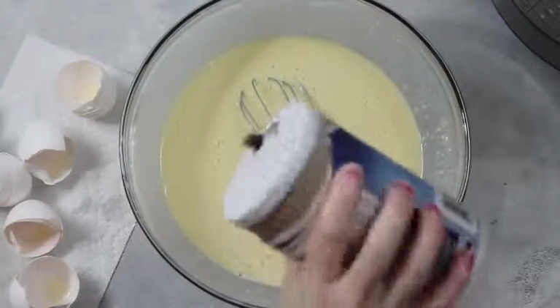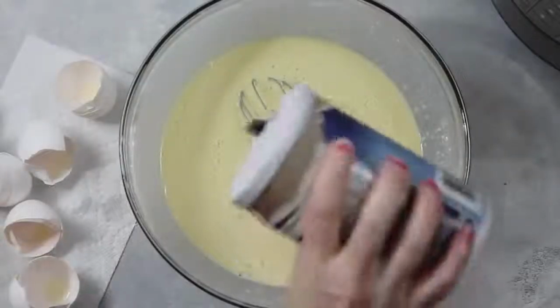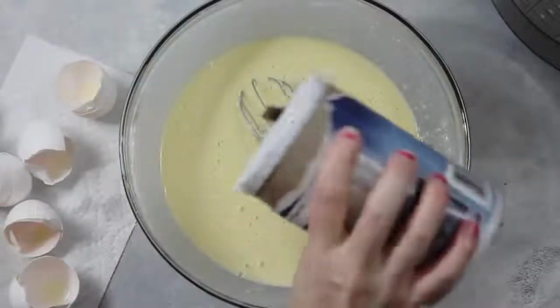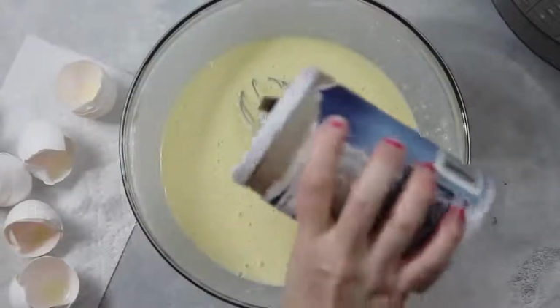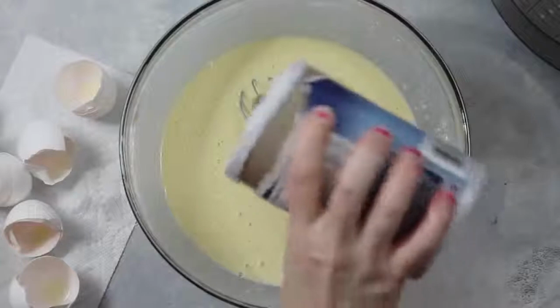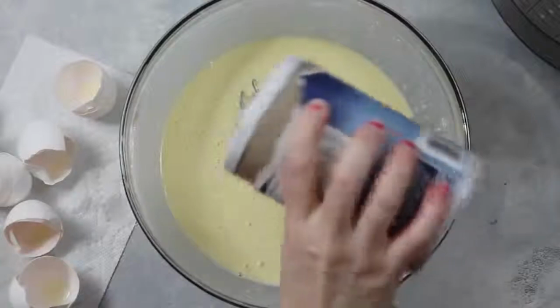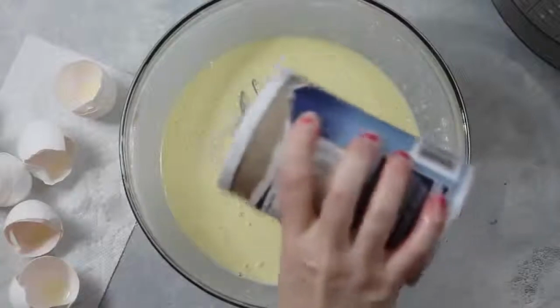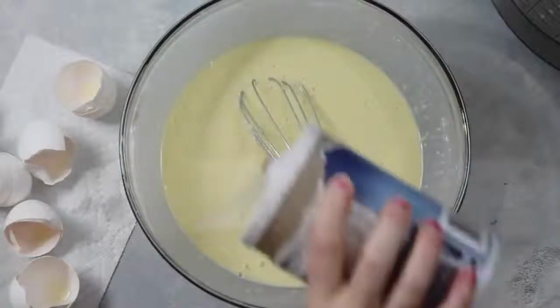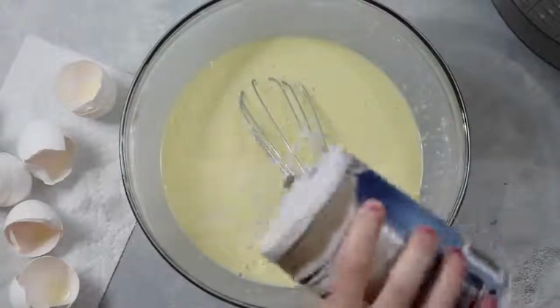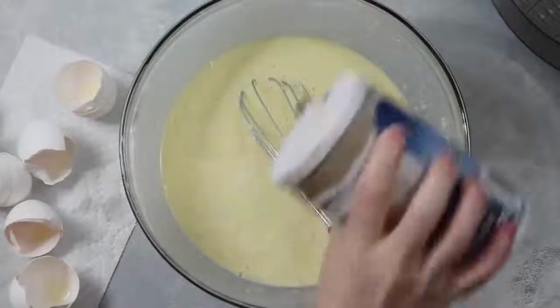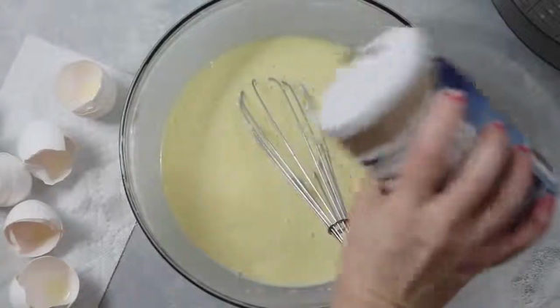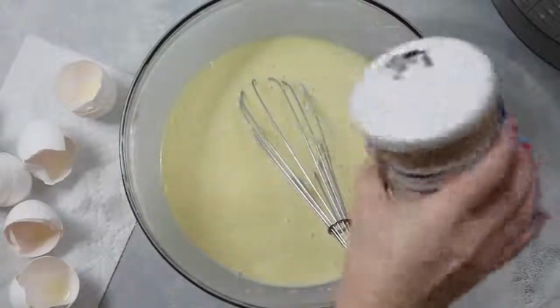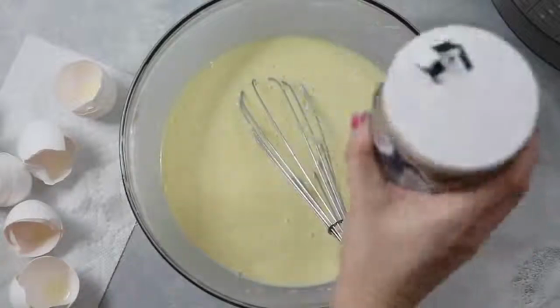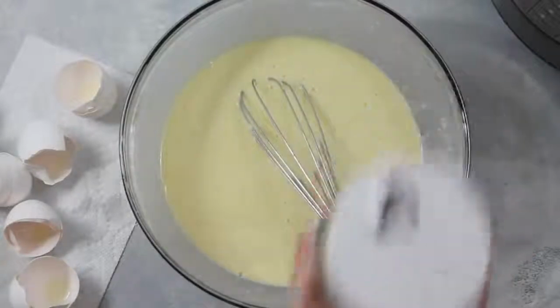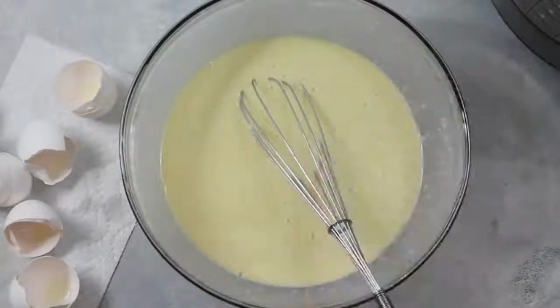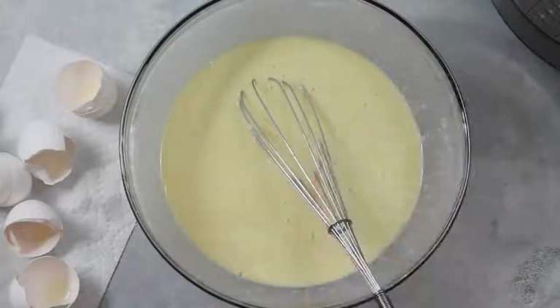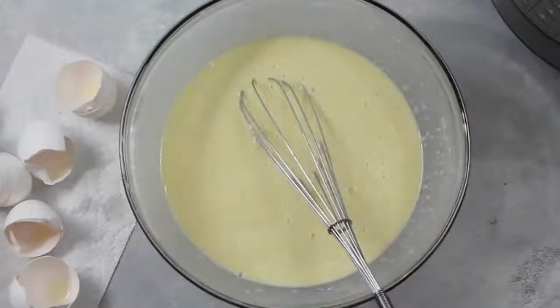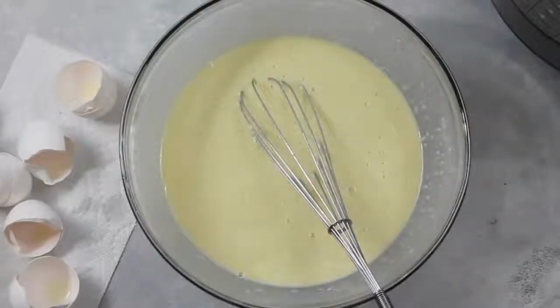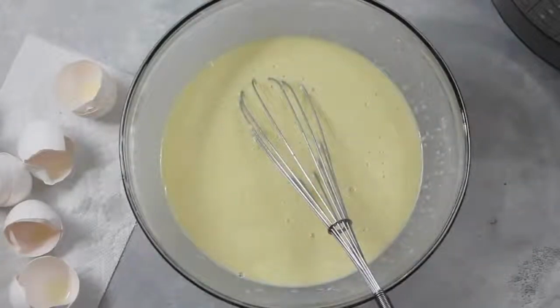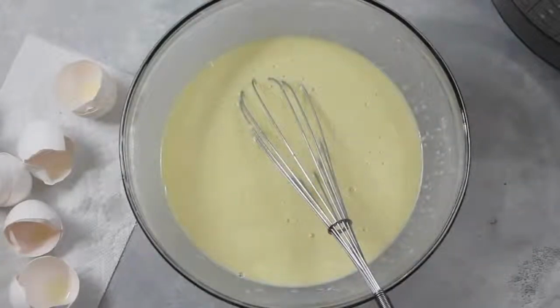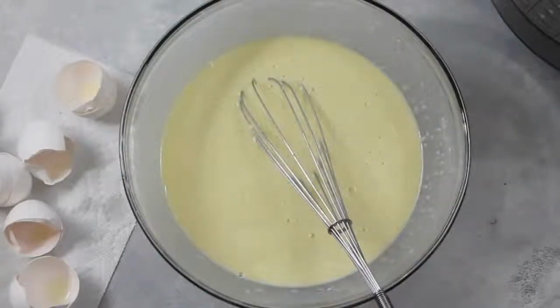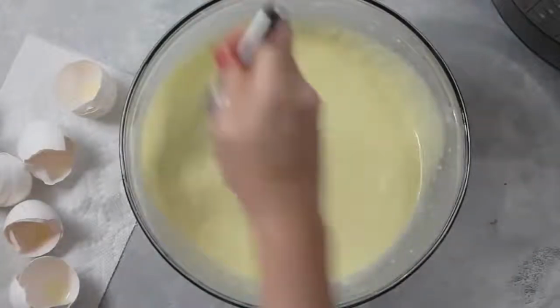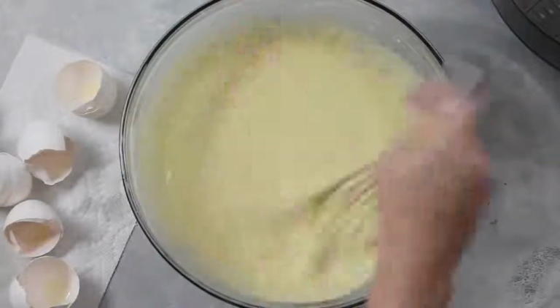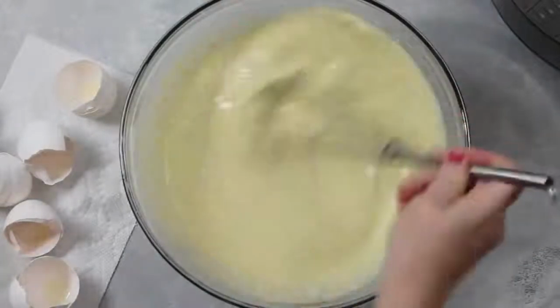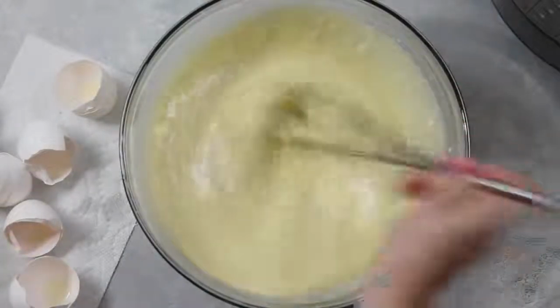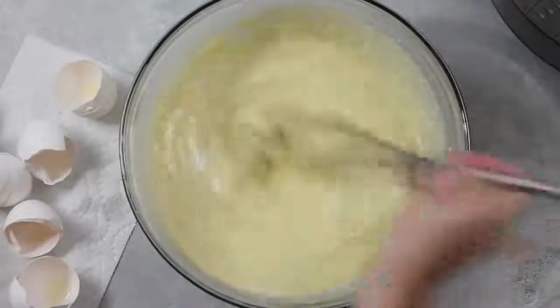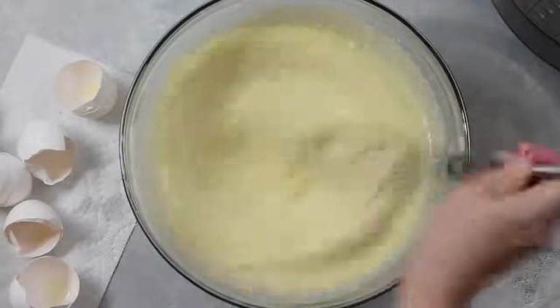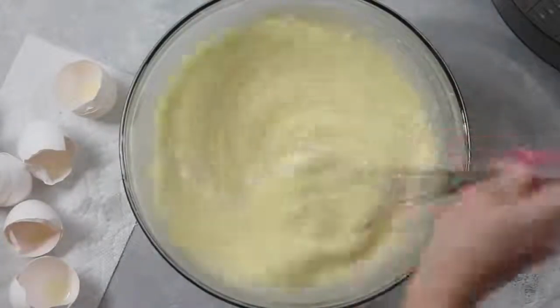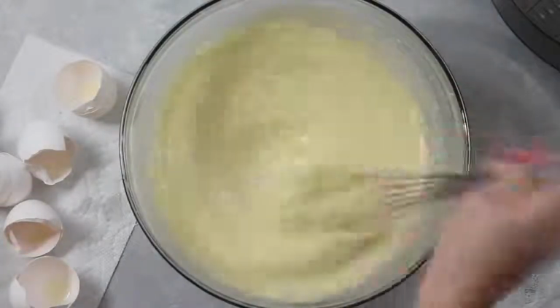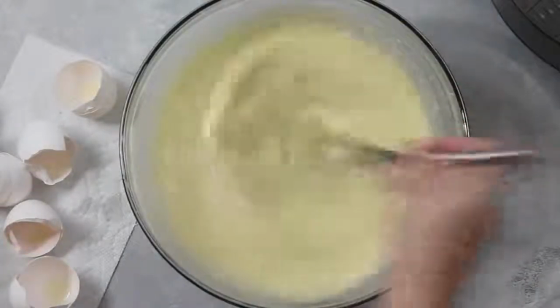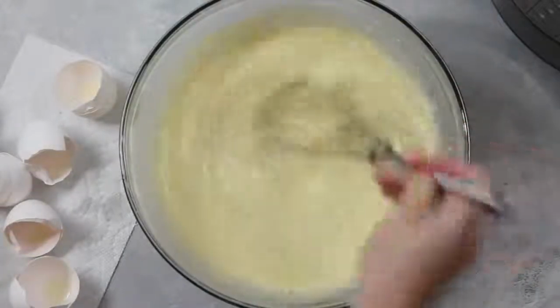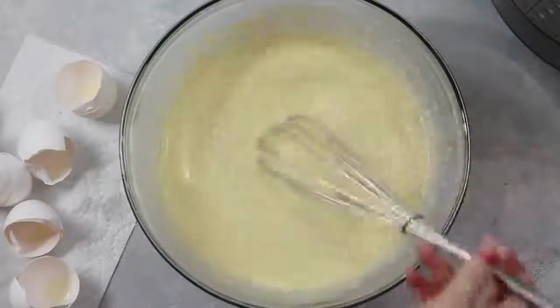I forgot one thing — don't forget to just add a little bit of salt. Now you're going to mix it really well.